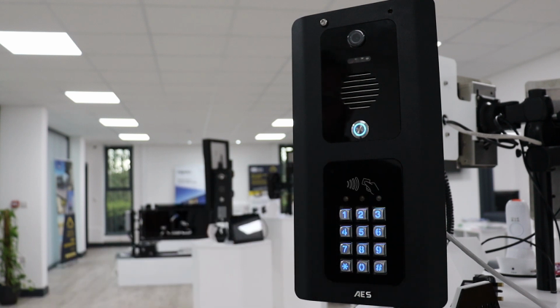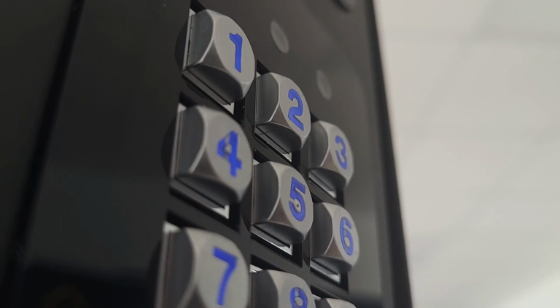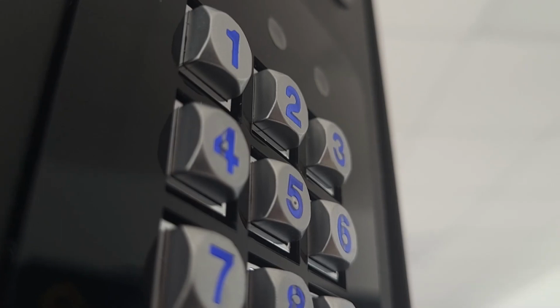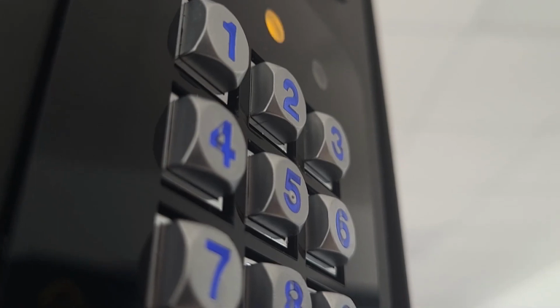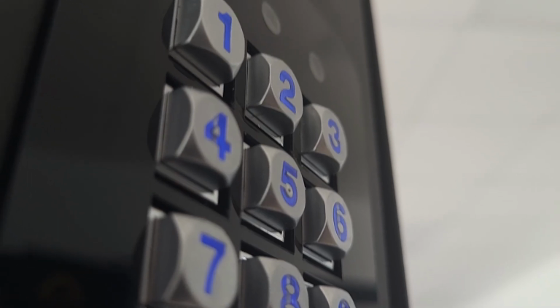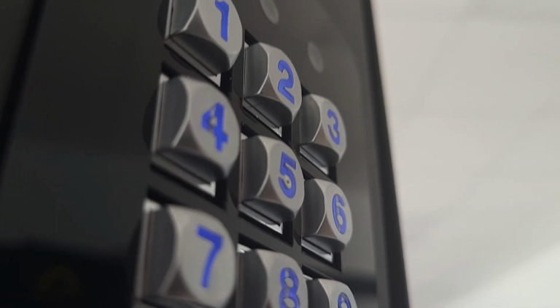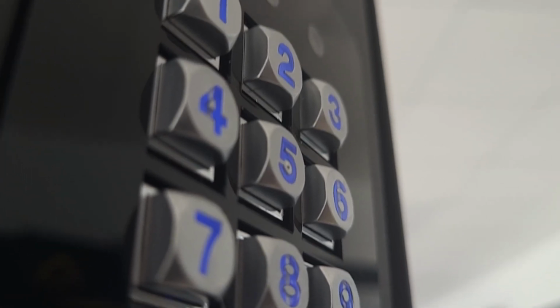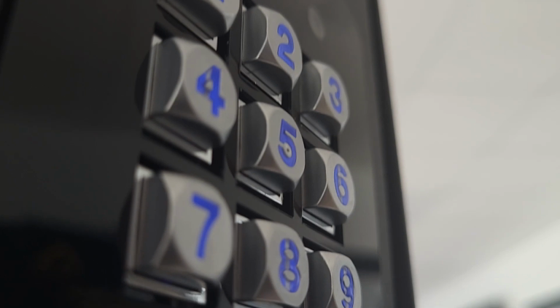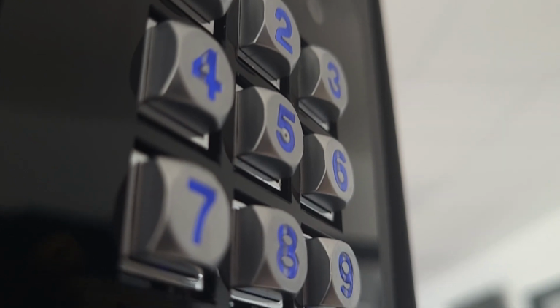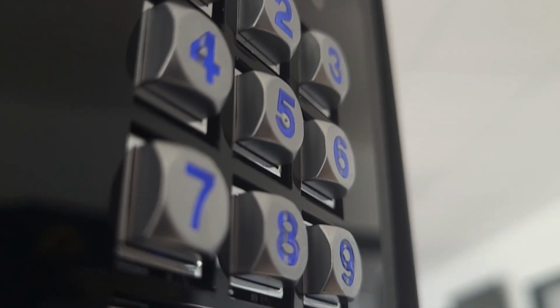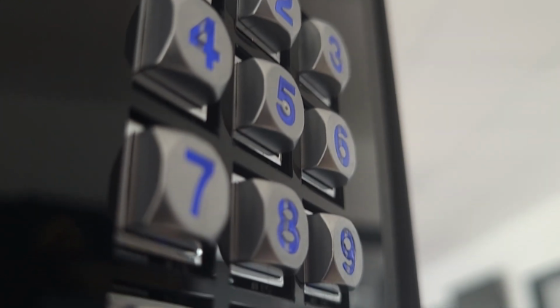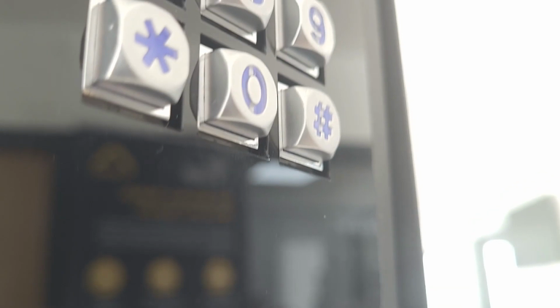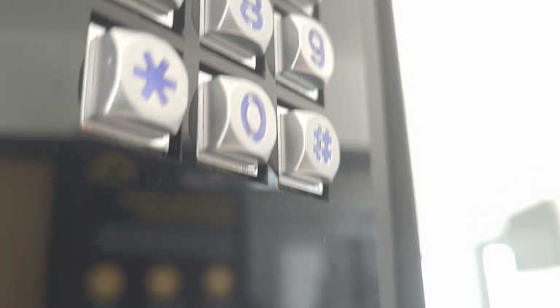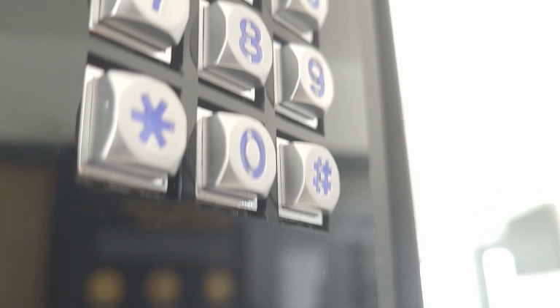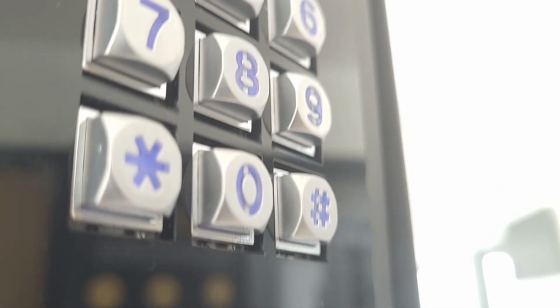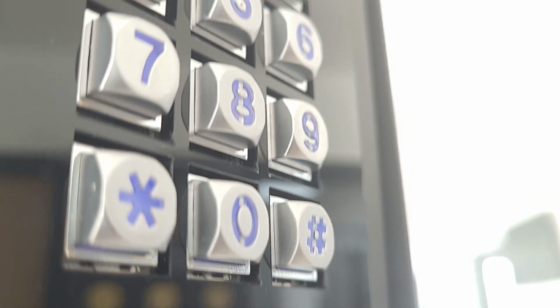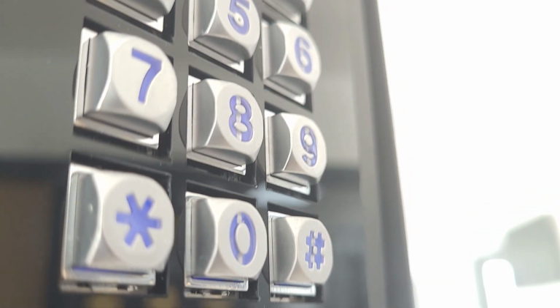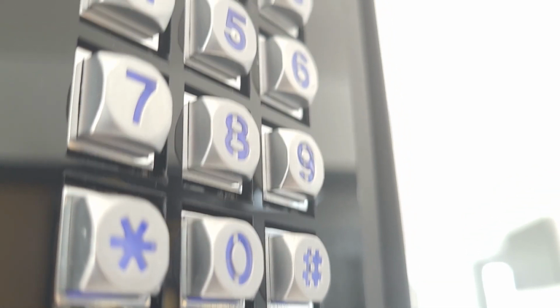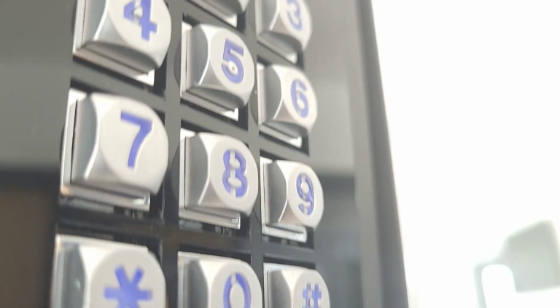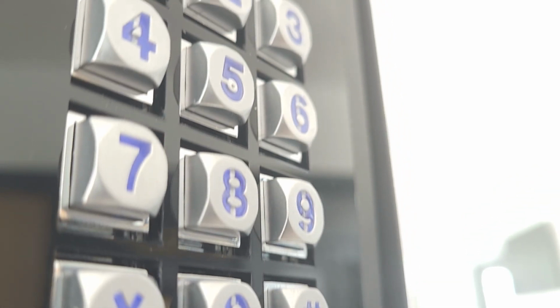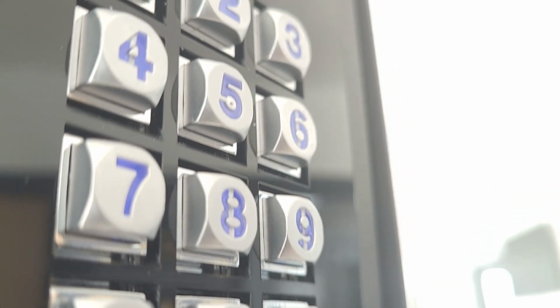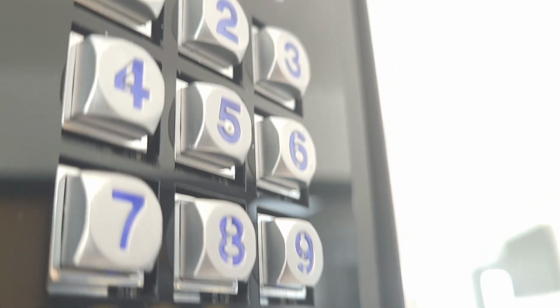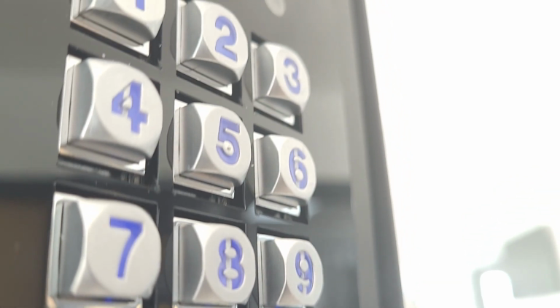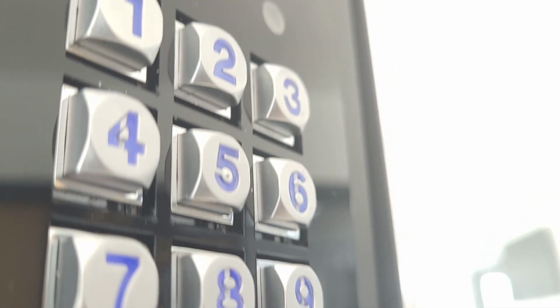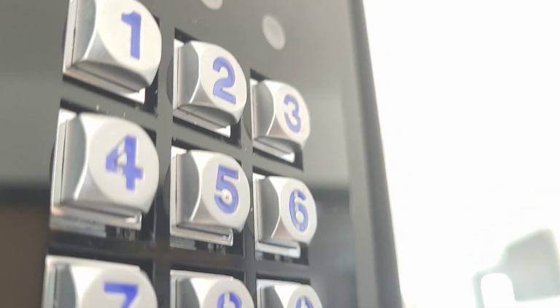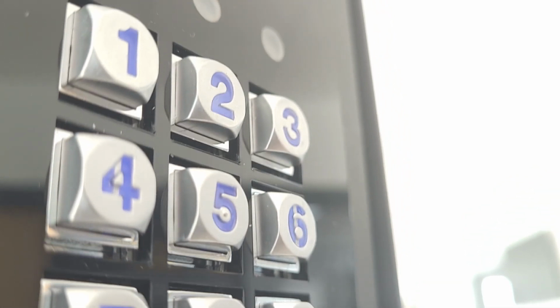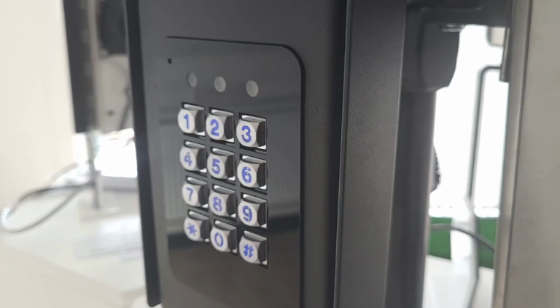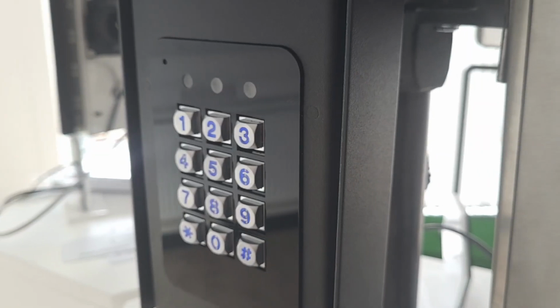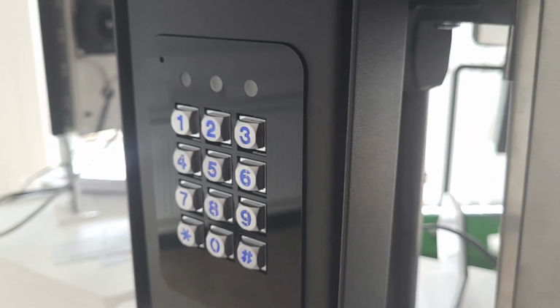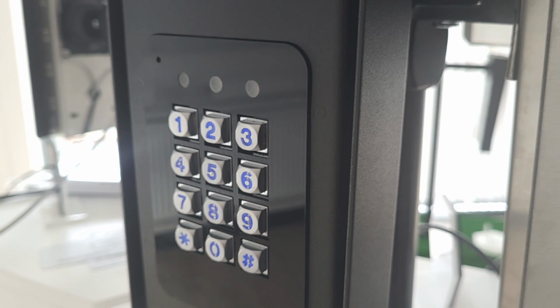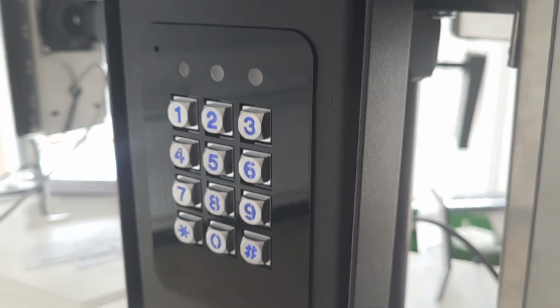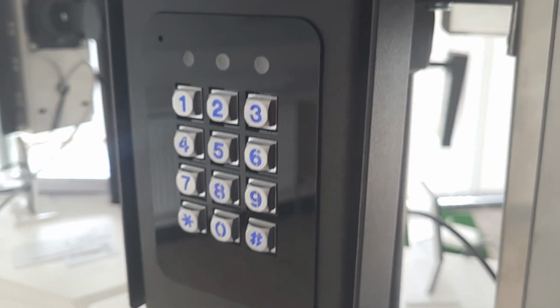So that's it for the basic programming of the programmable keypad found in several AES intercoms. If you have any questions just post them below.